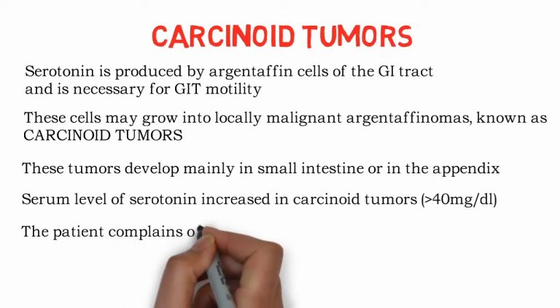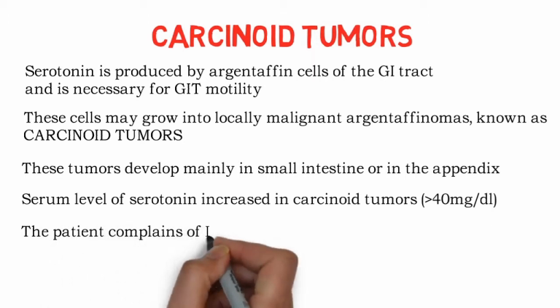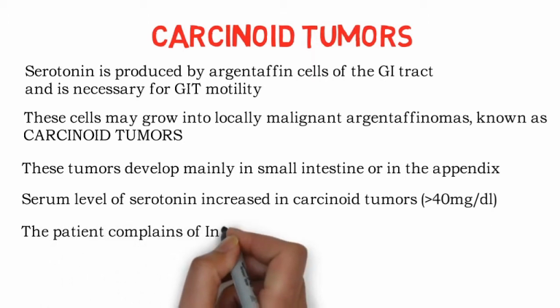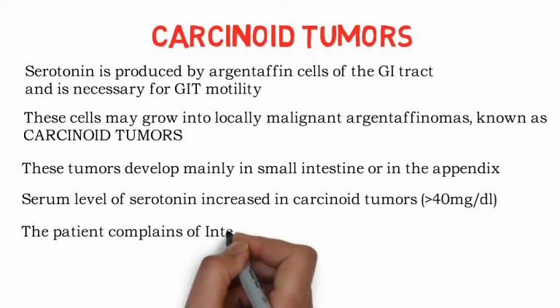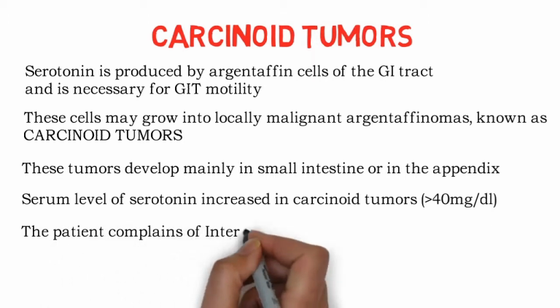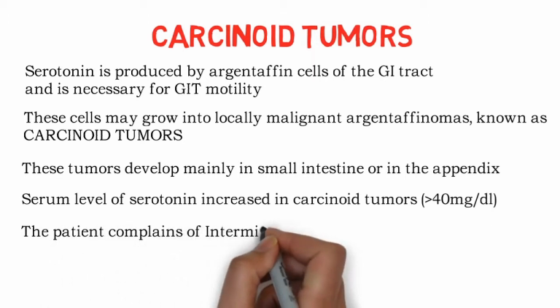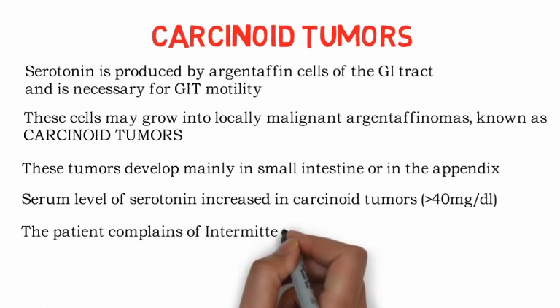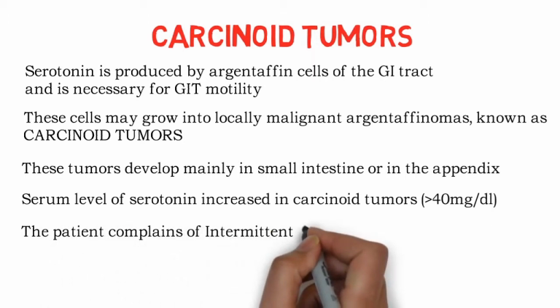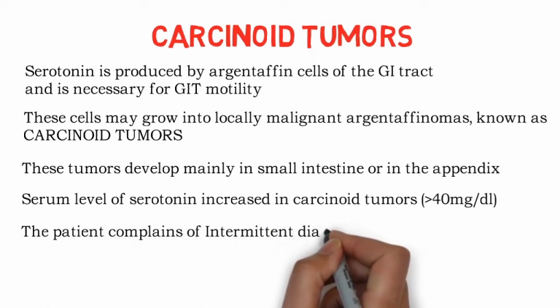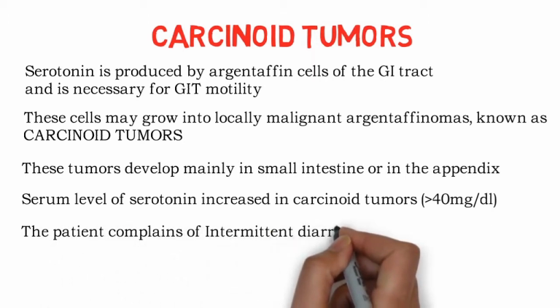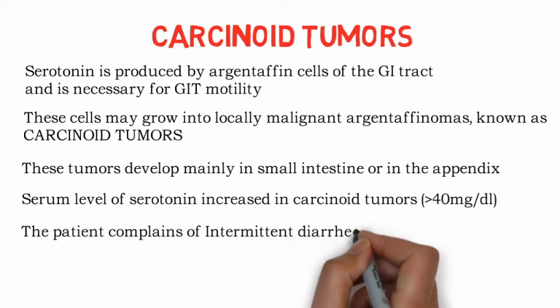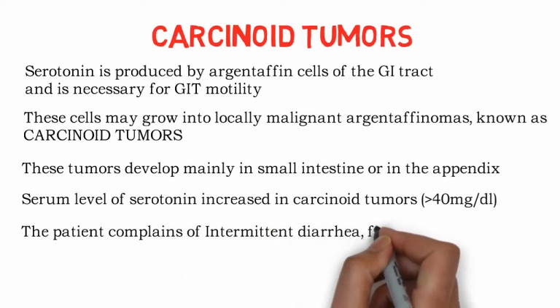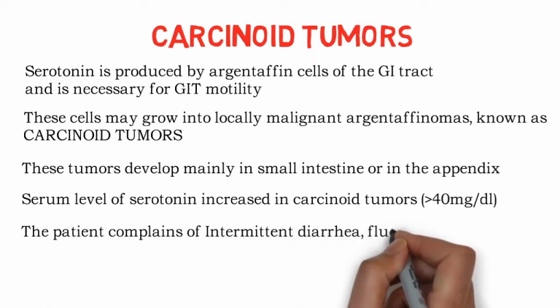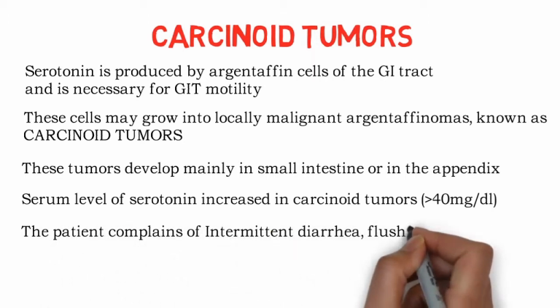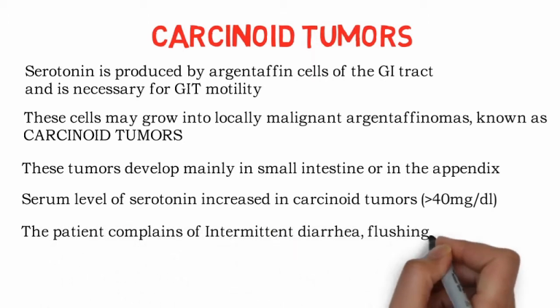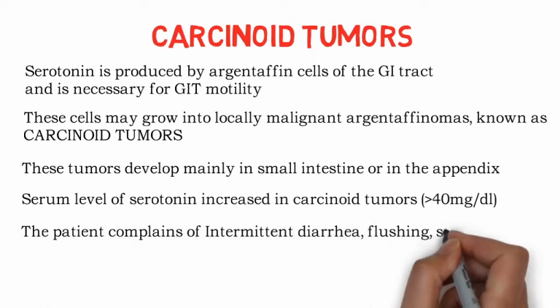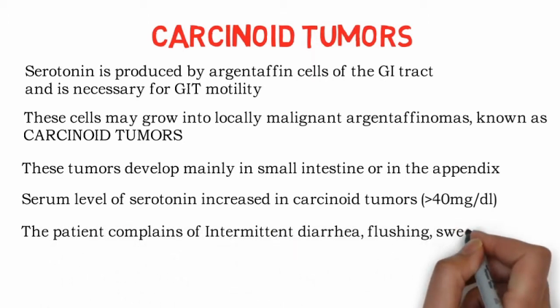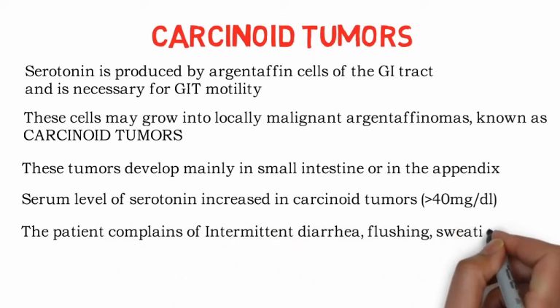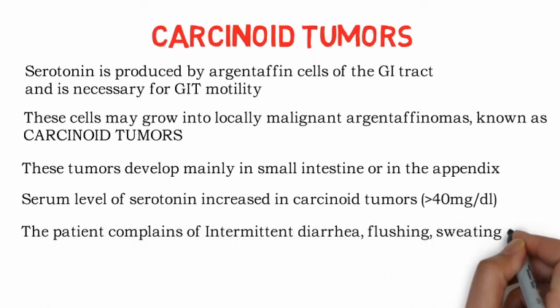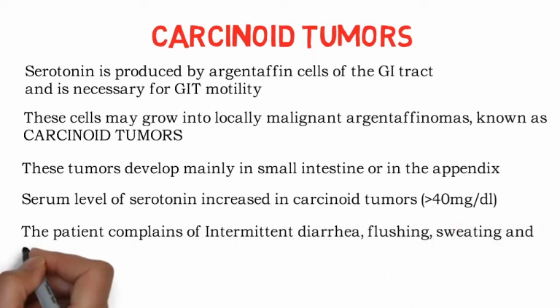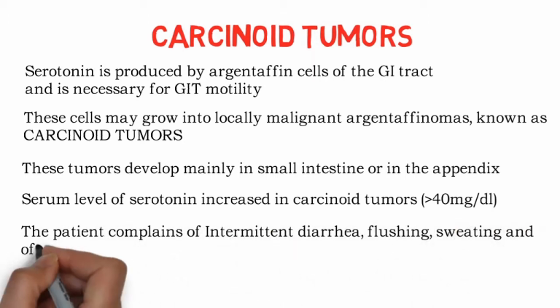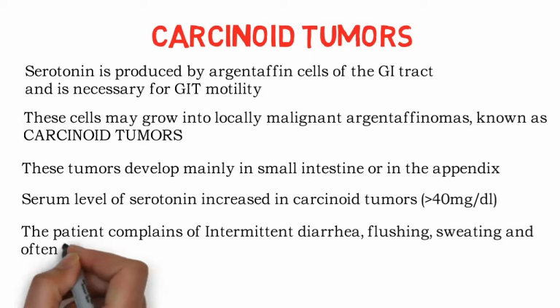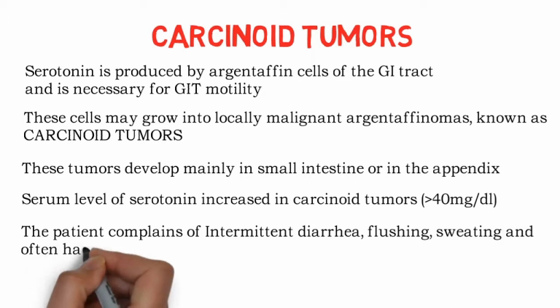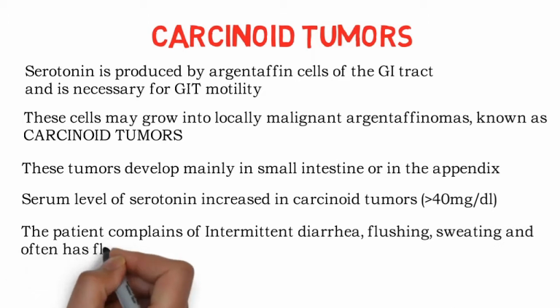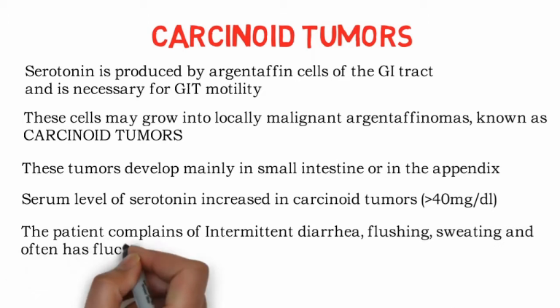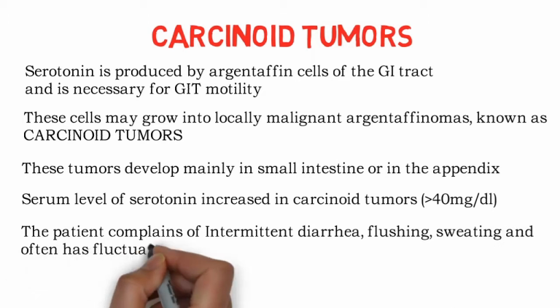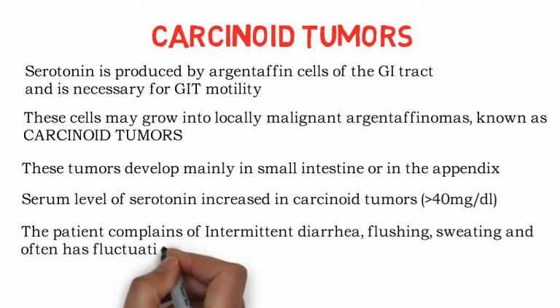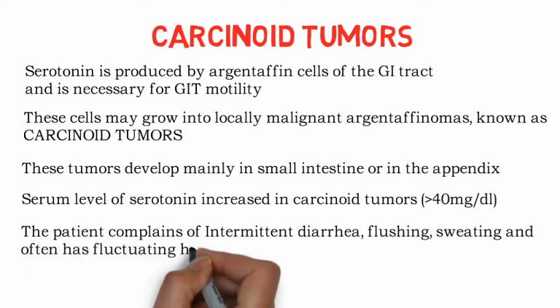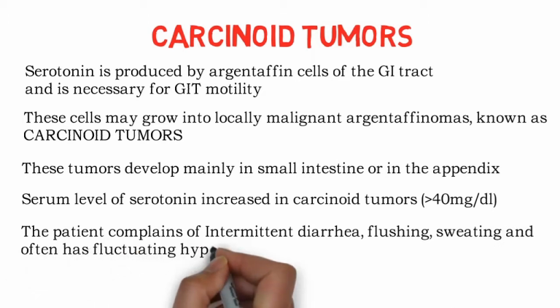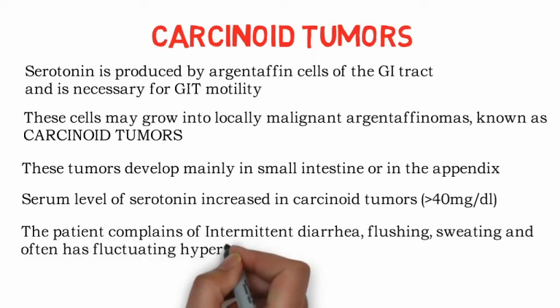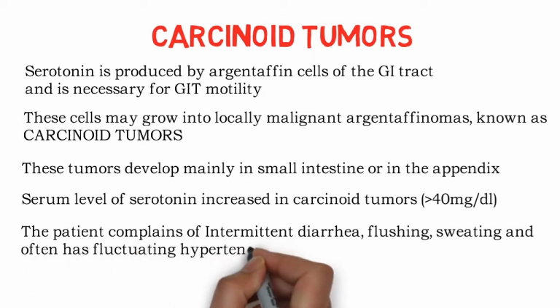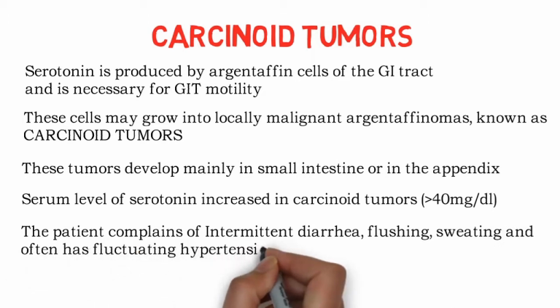Serum levels of serotonin are increased in carcinoid tumours, found more than 40 mg per deciliter. Symptoms of carcinoid tumours include intermittent diarrhea, flushing, sweating, and often fluctuating hypertension.